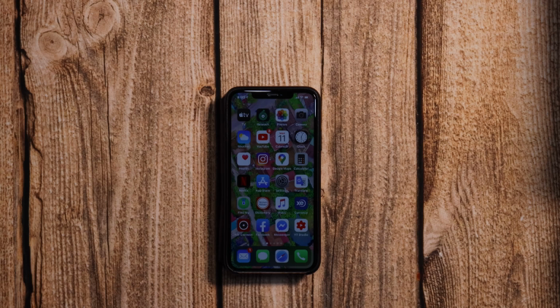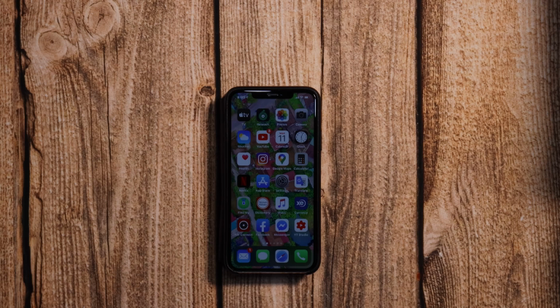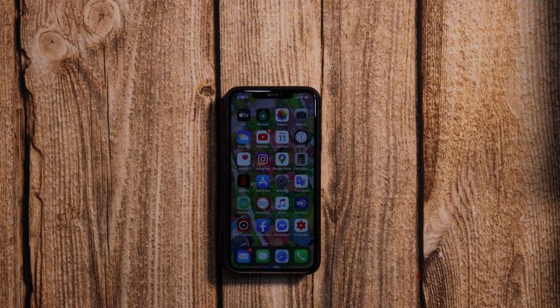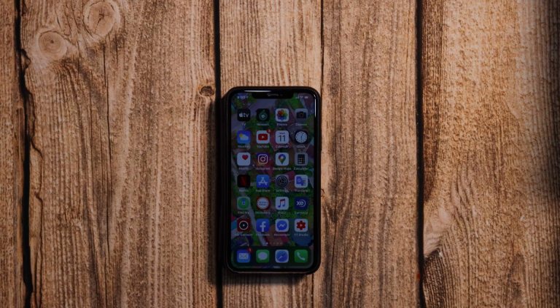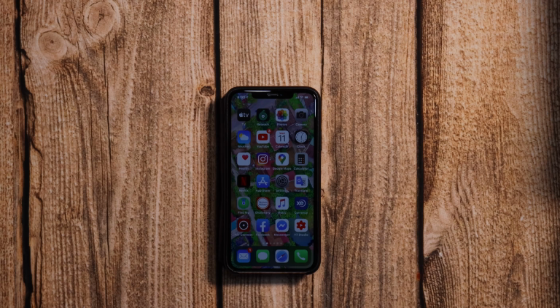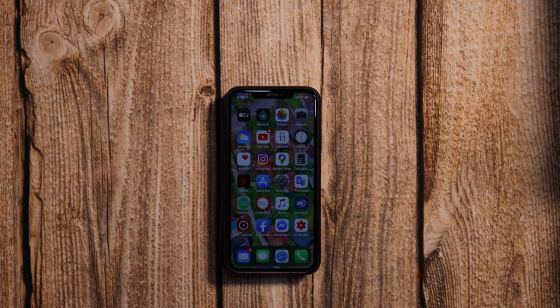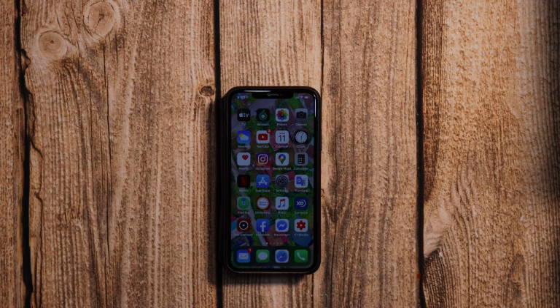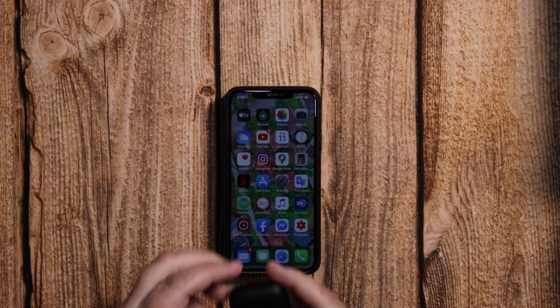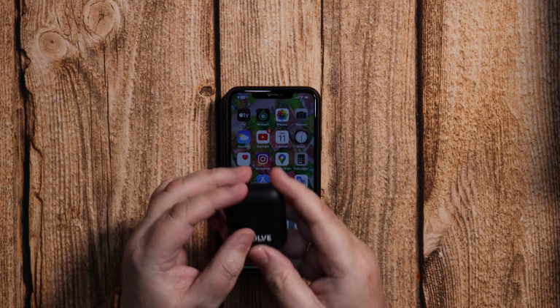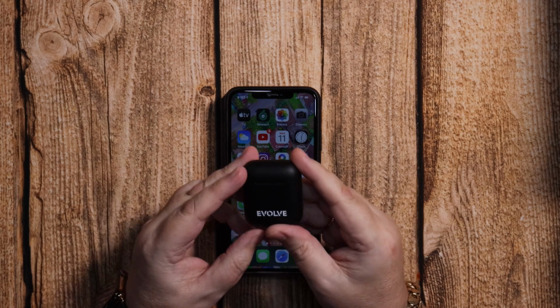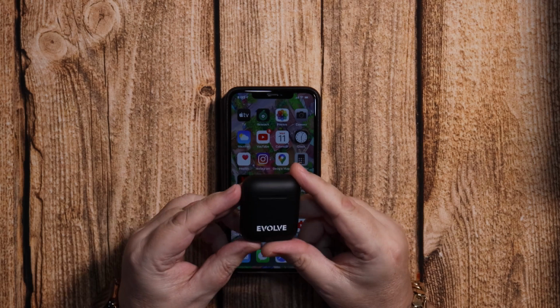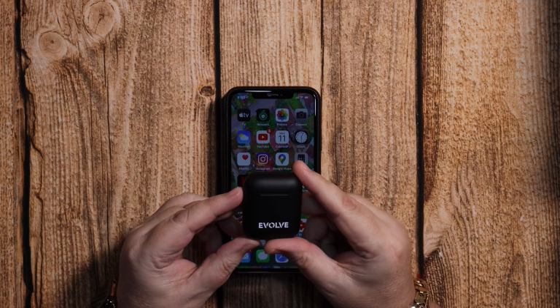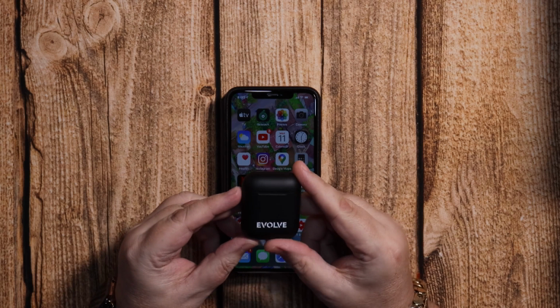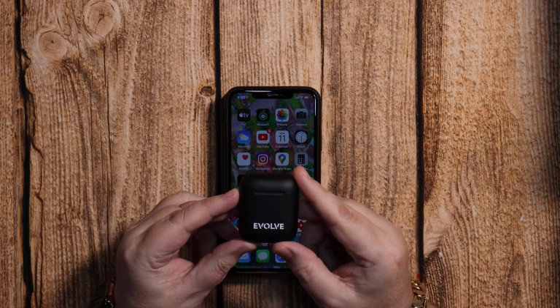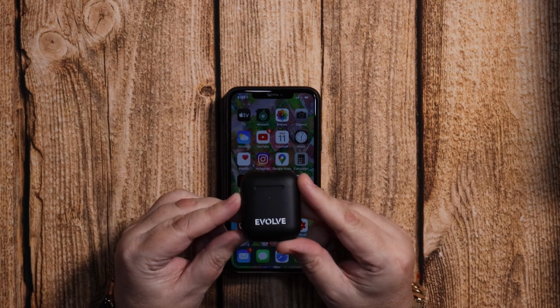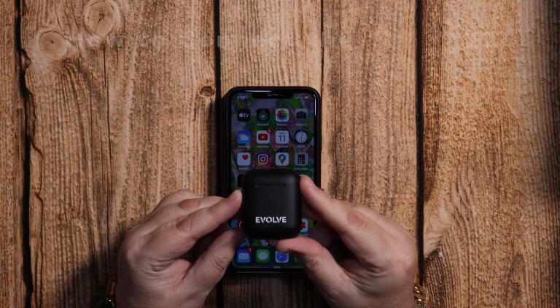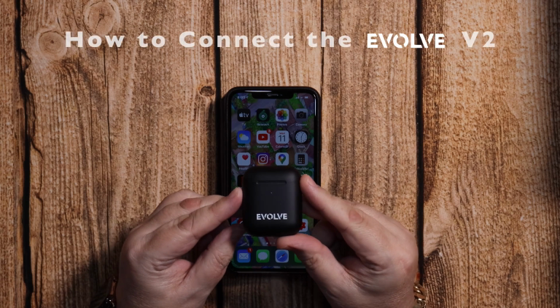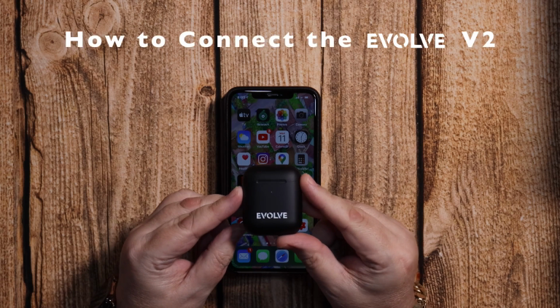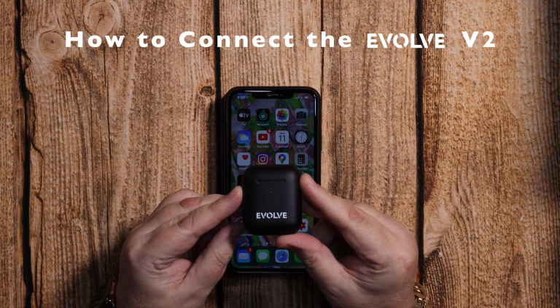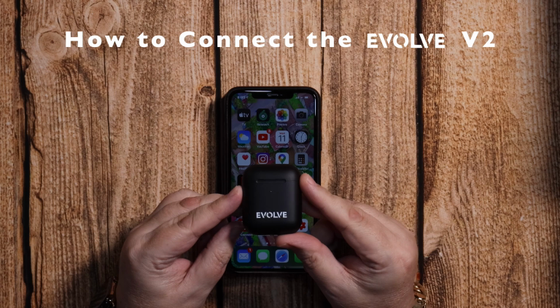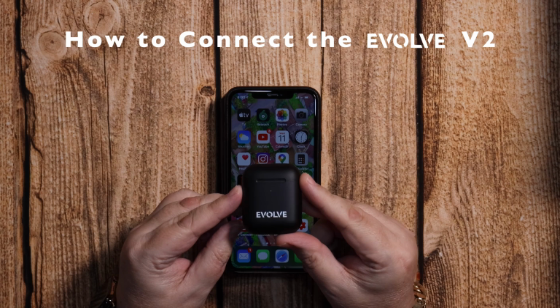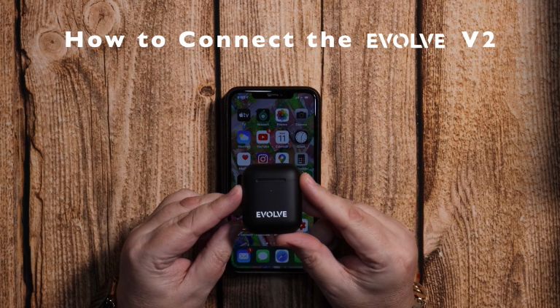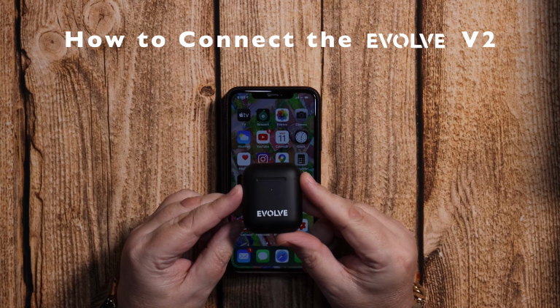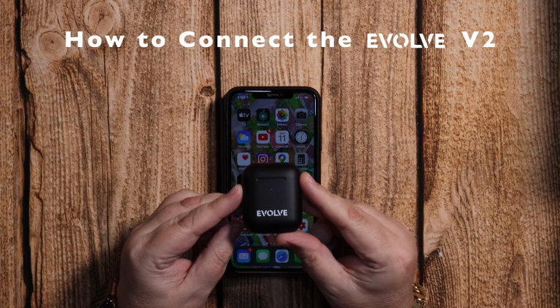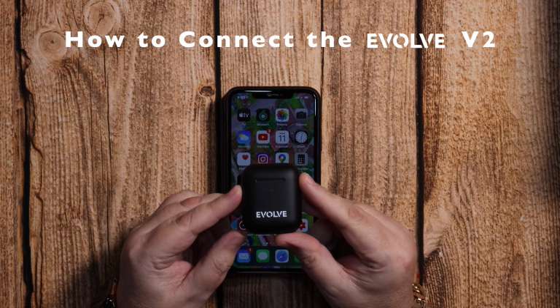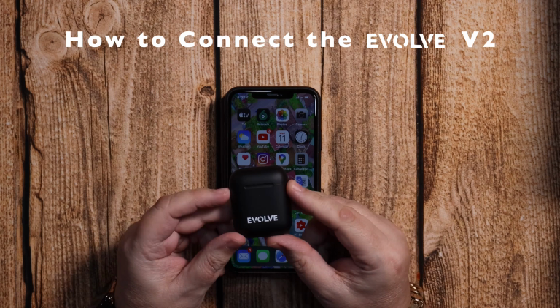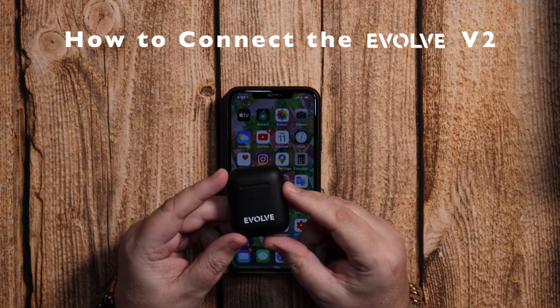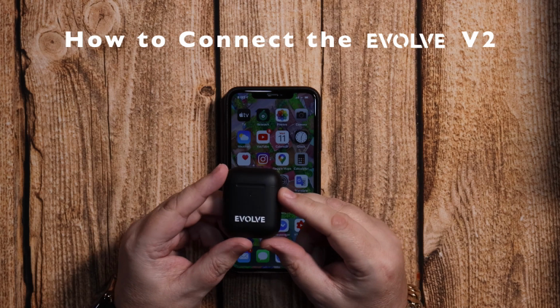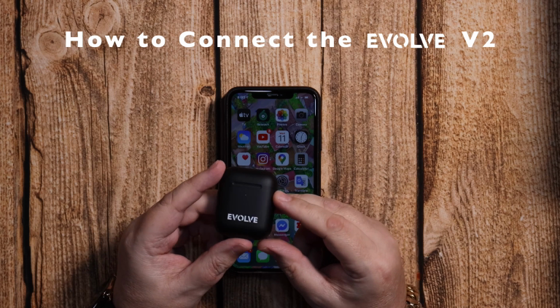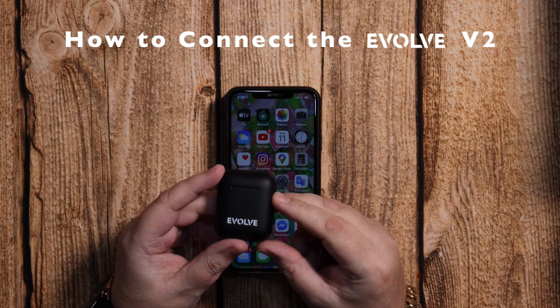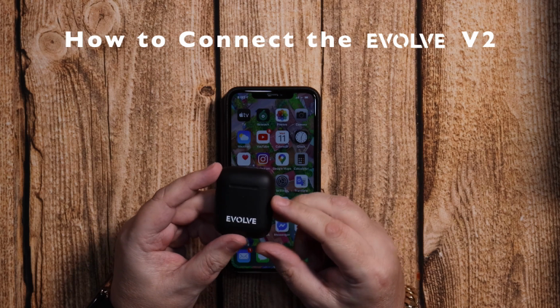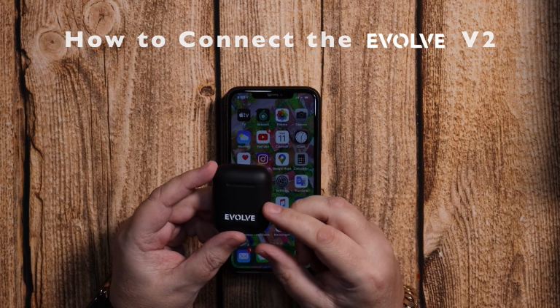Hello again. Today I'm going to go through the connection process of the Evolve V1s and V2s.